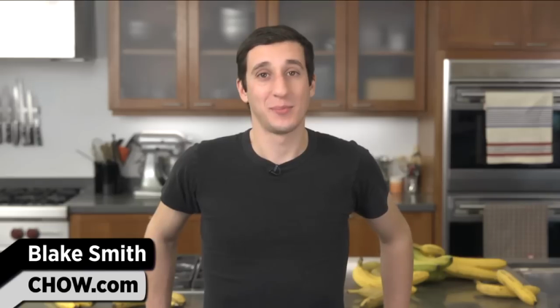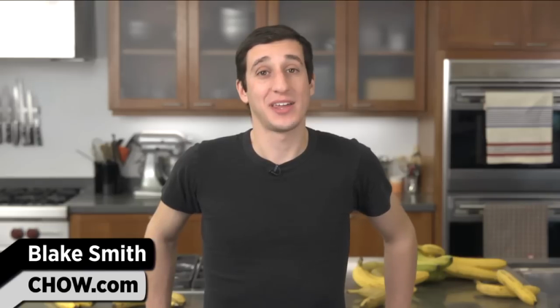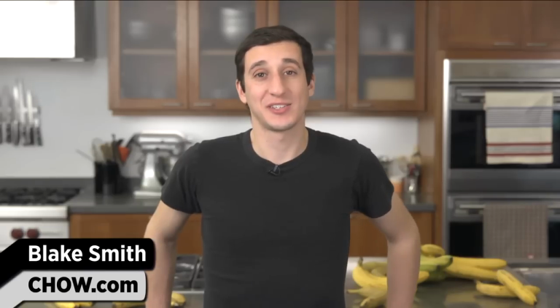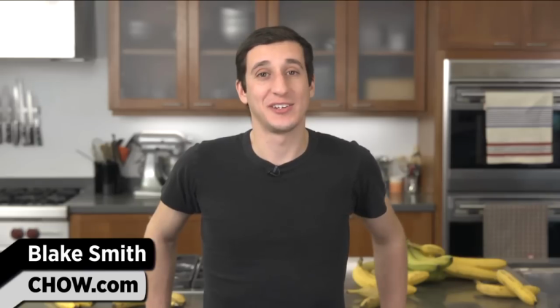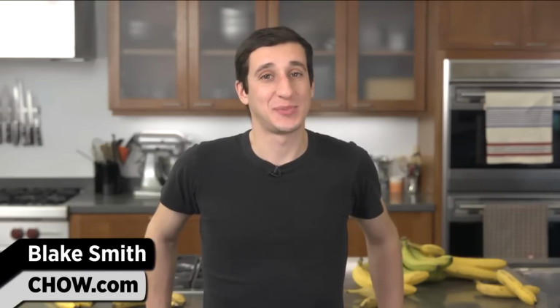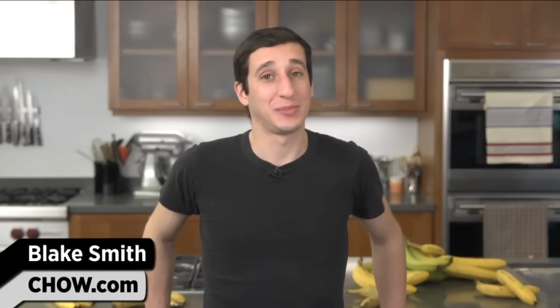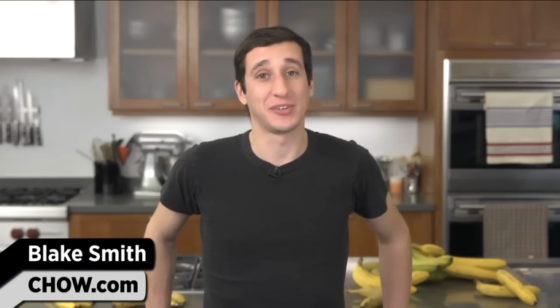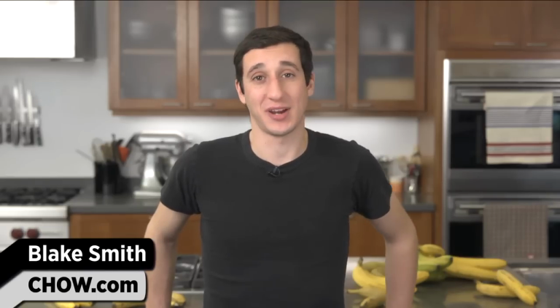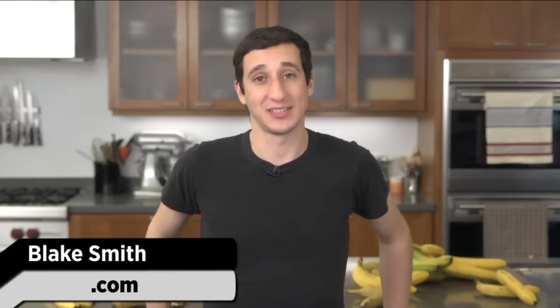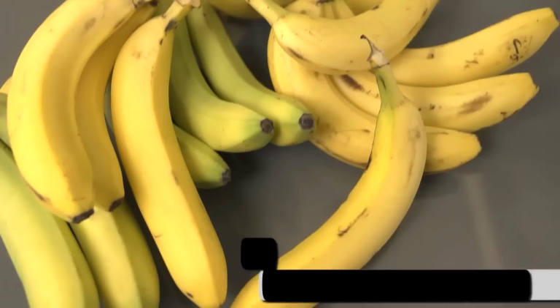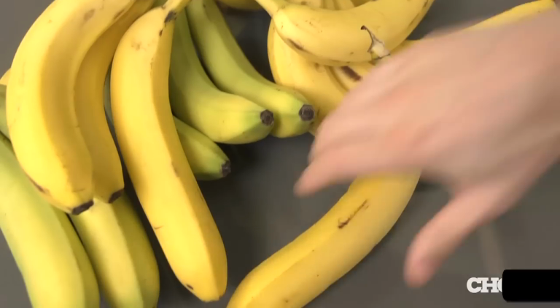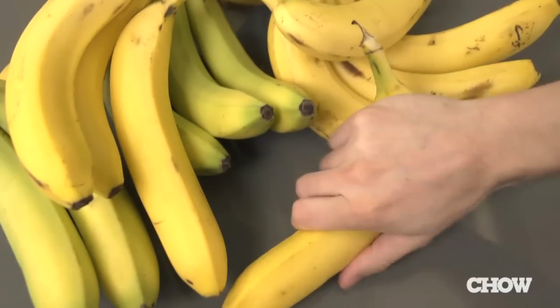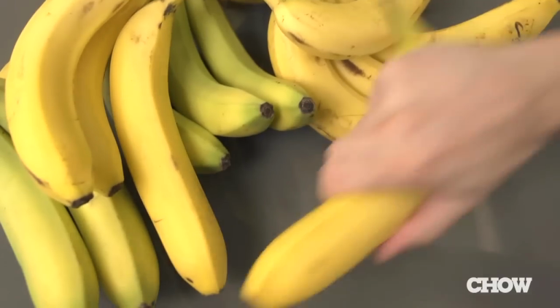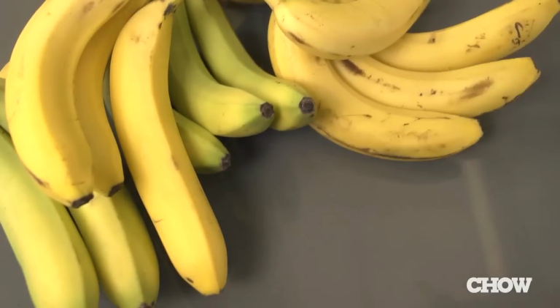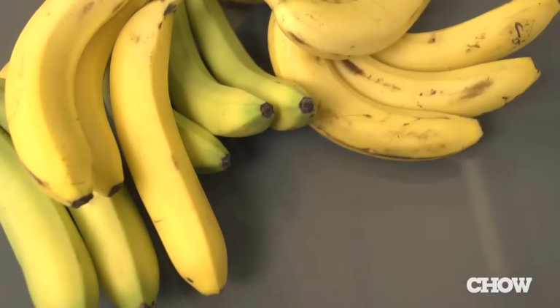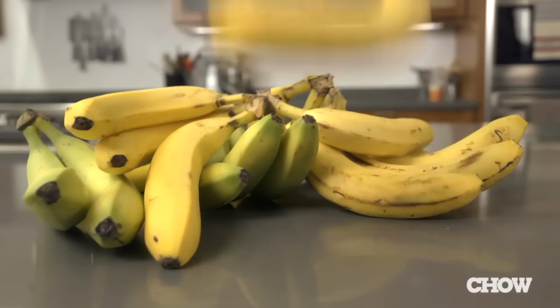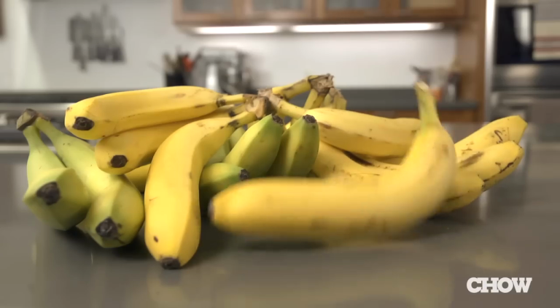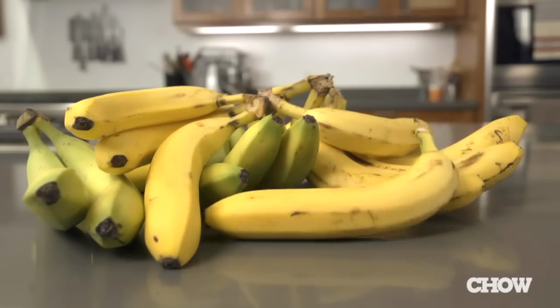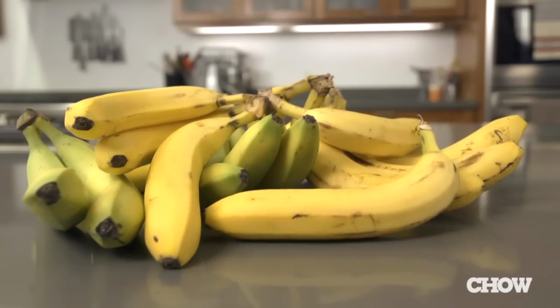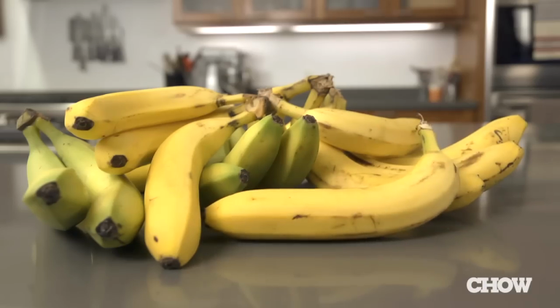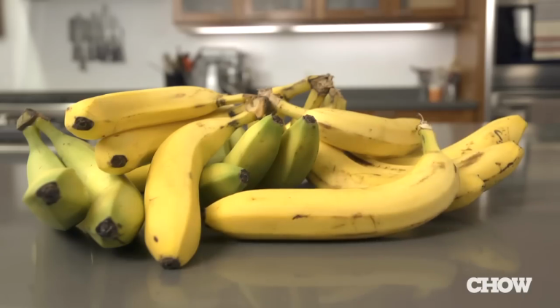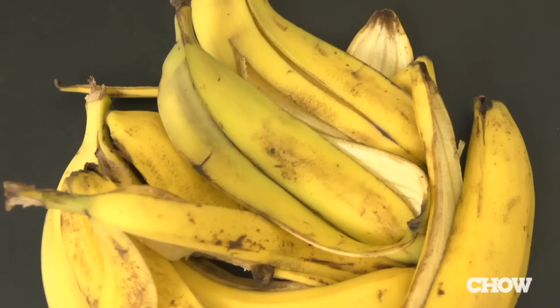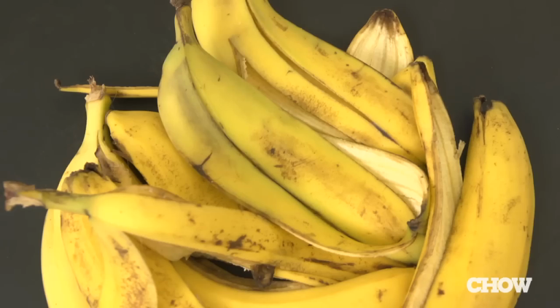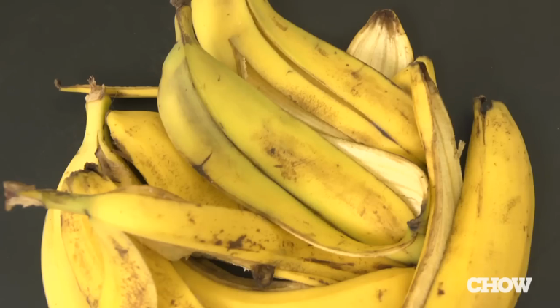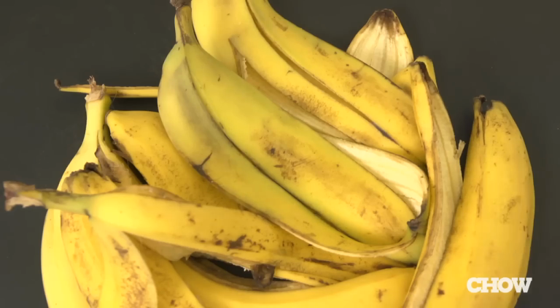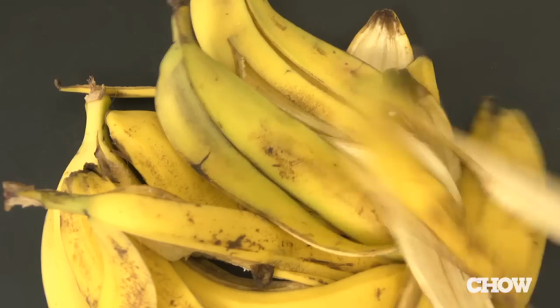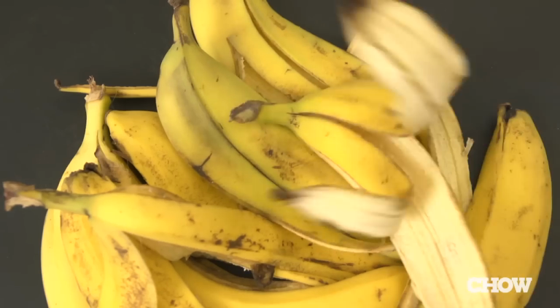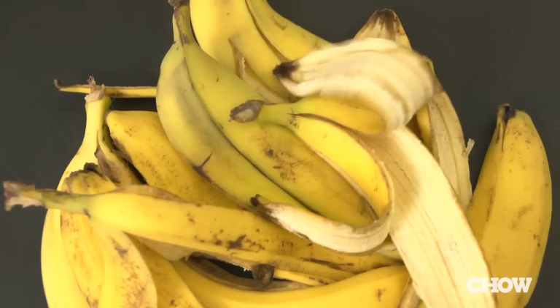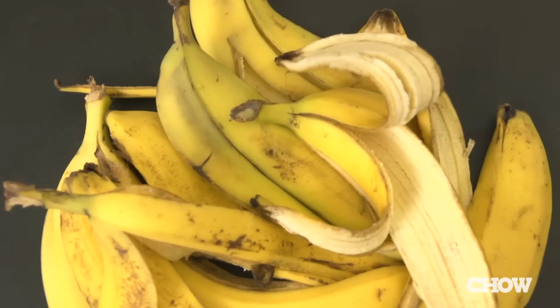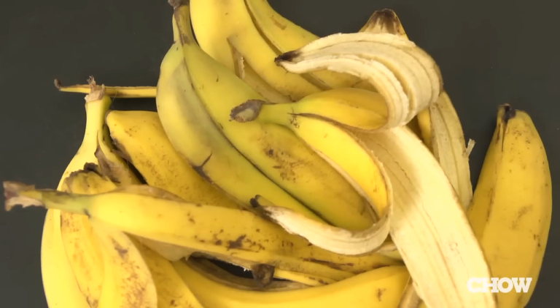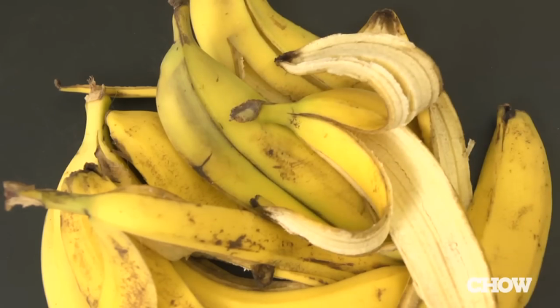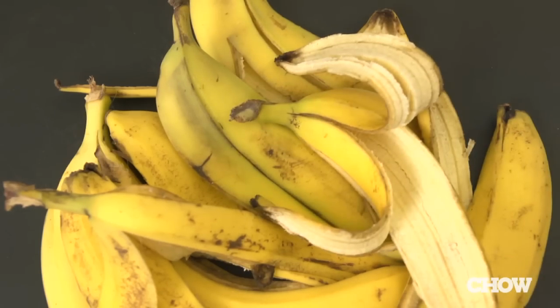Bananas are indisputably great. They're portable, durable, tasty, and come in their own individual wrappers.